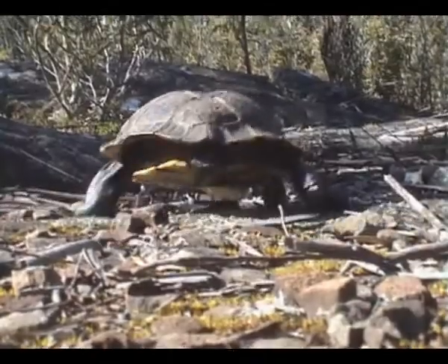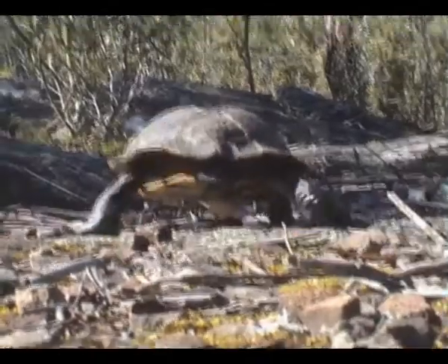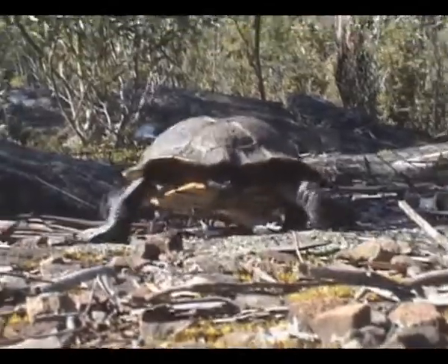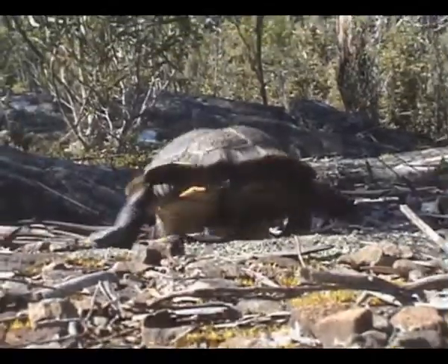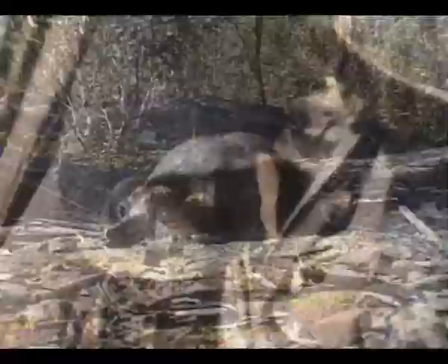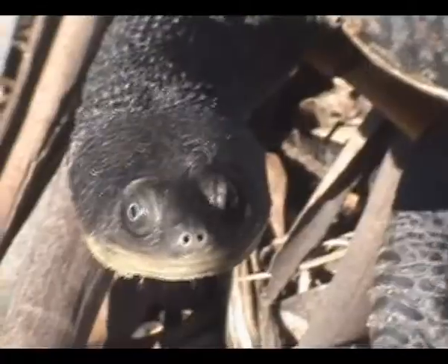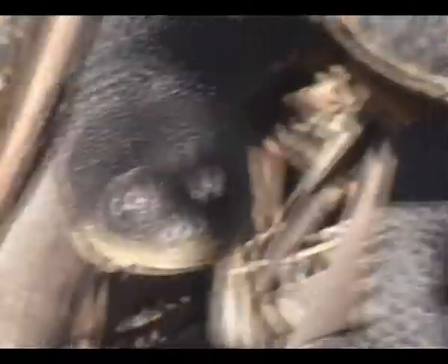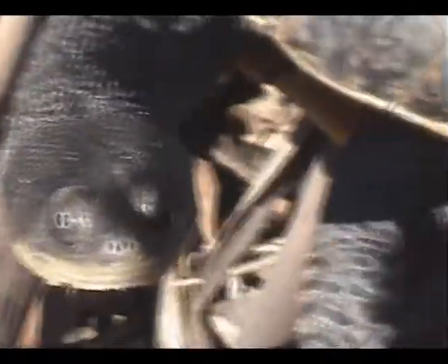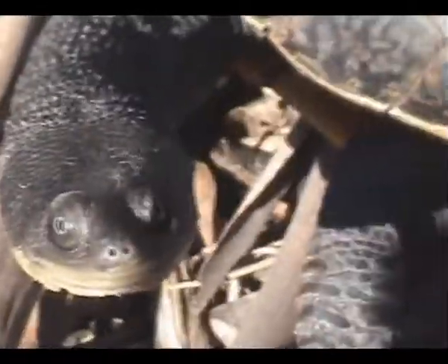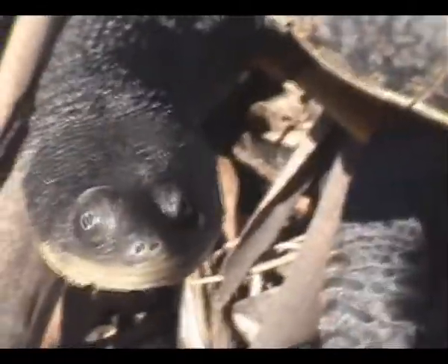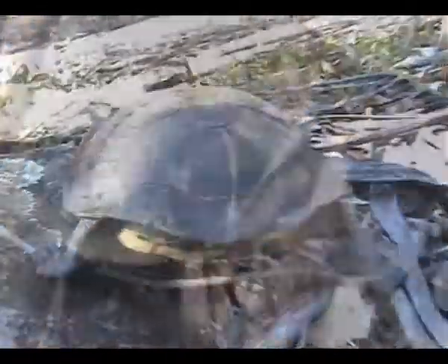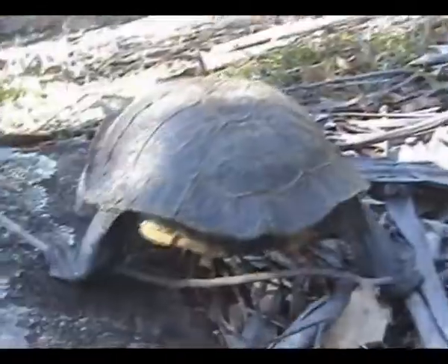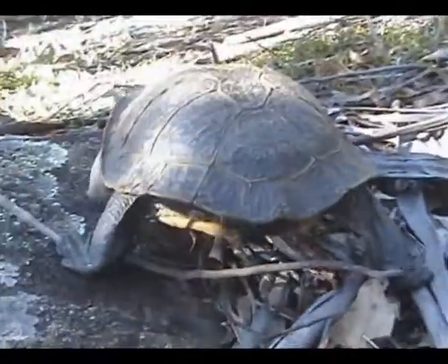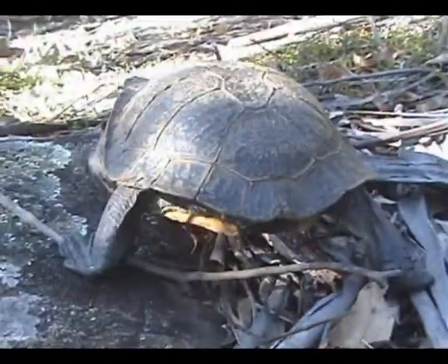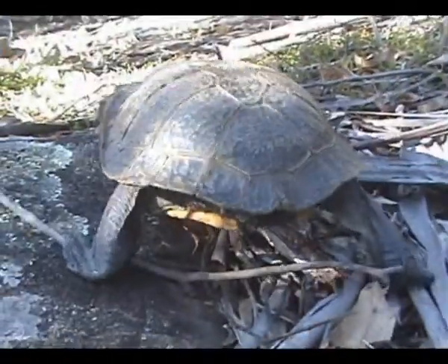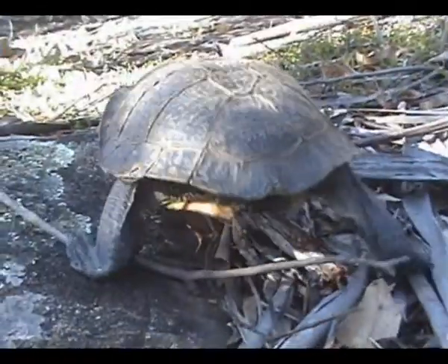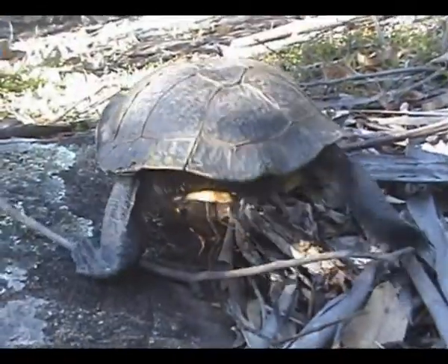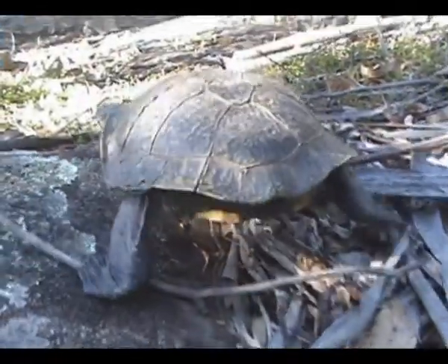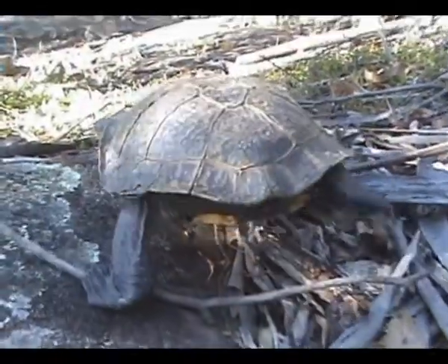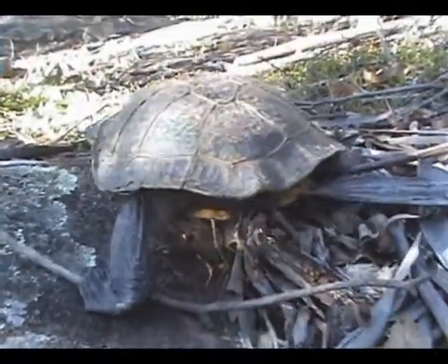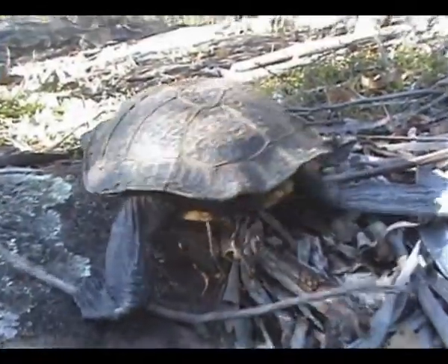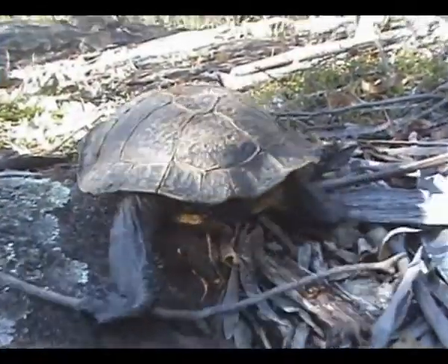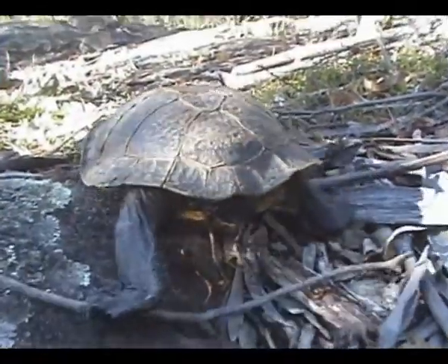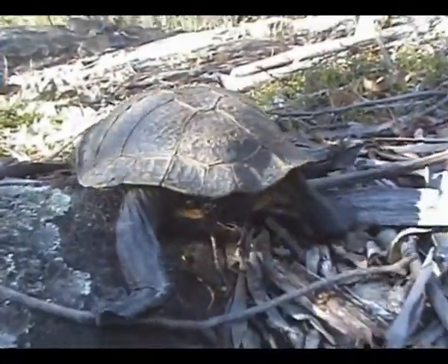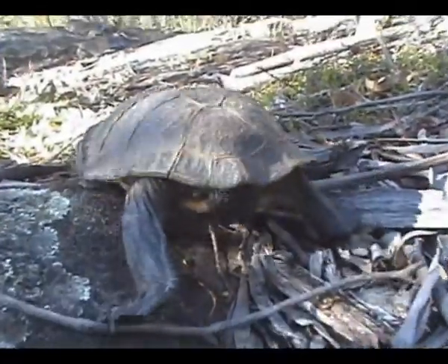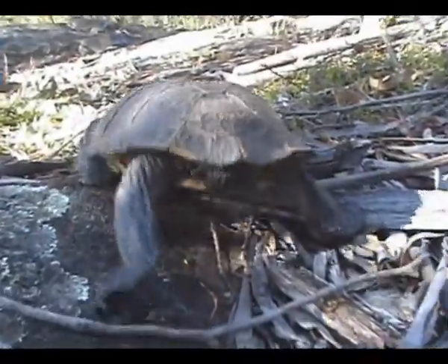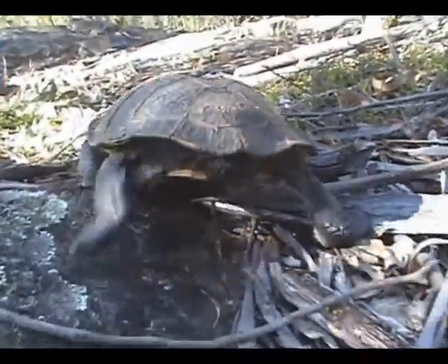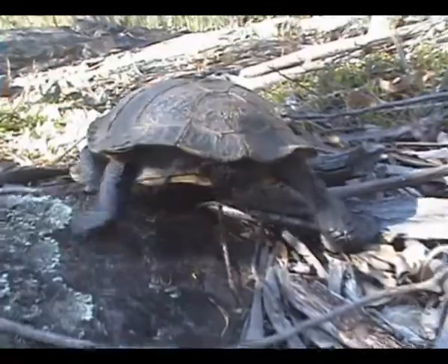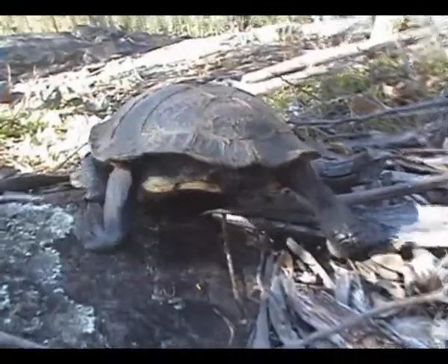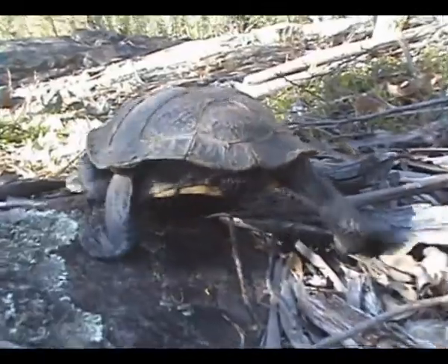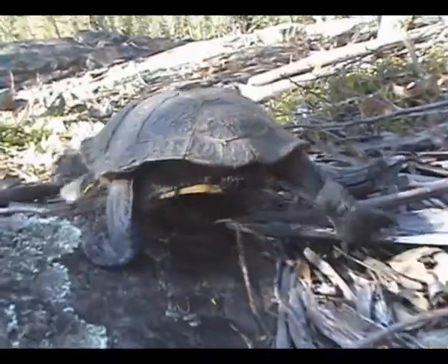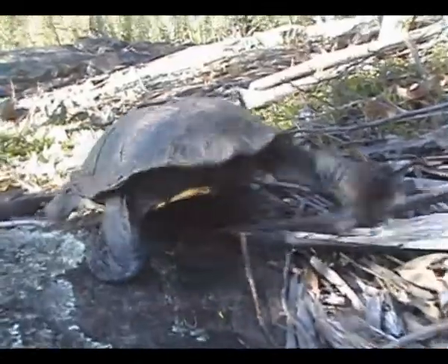Oh, look at him — he's like a wrinkly old man trying to walk with some wet nappies on.